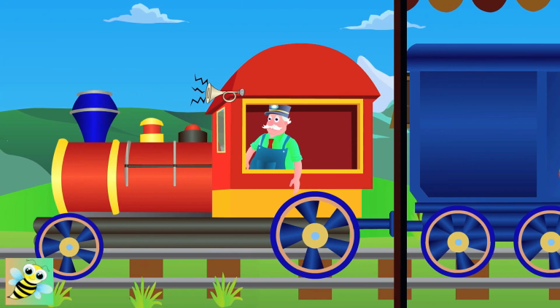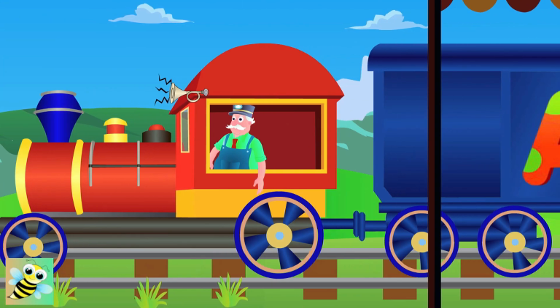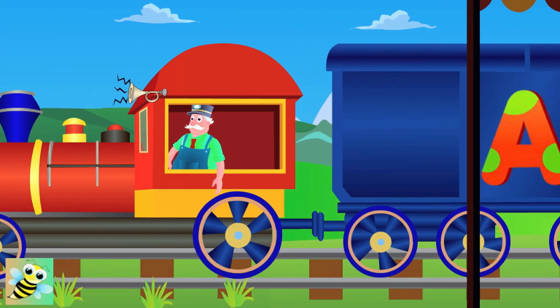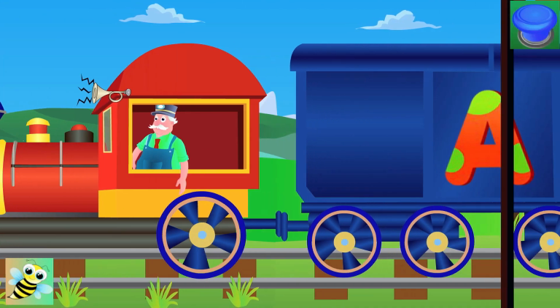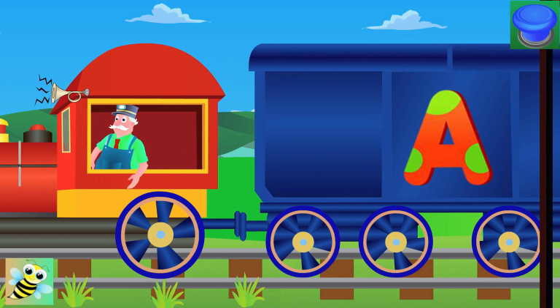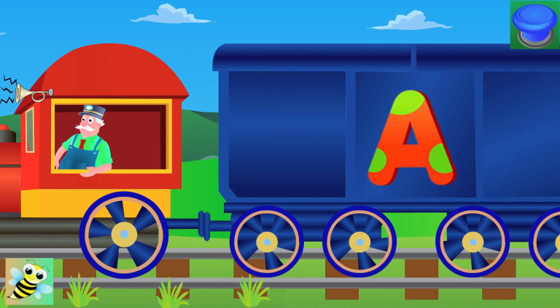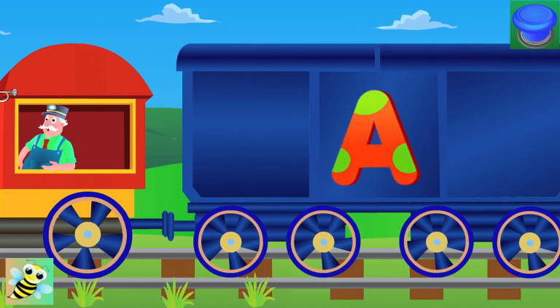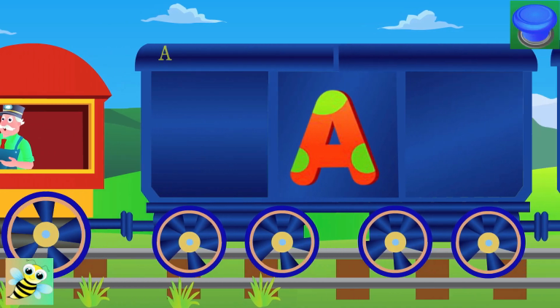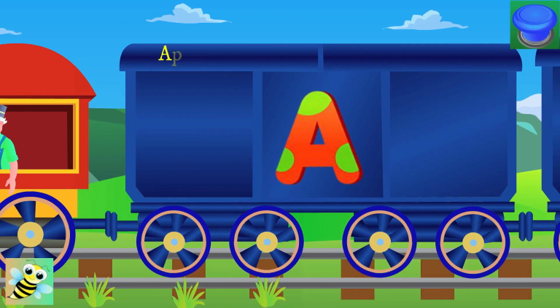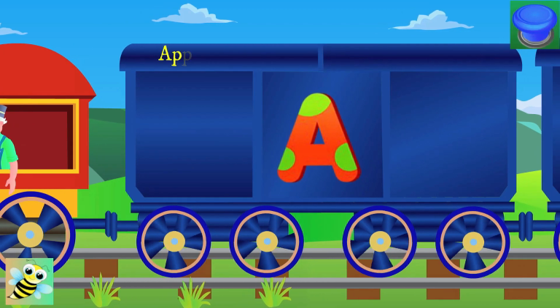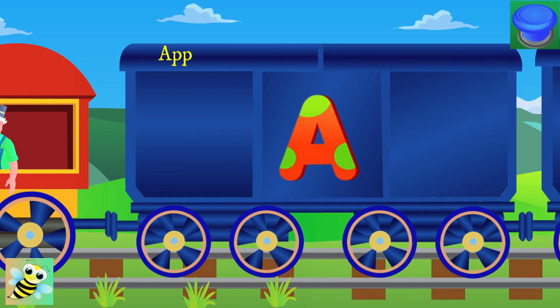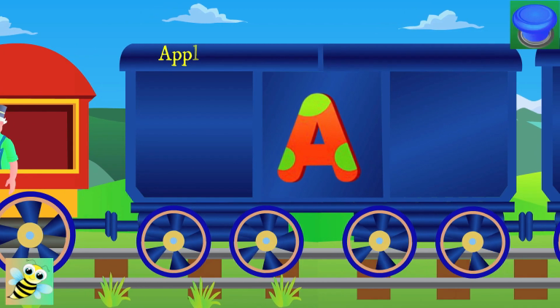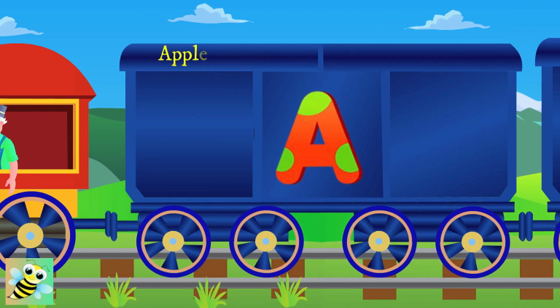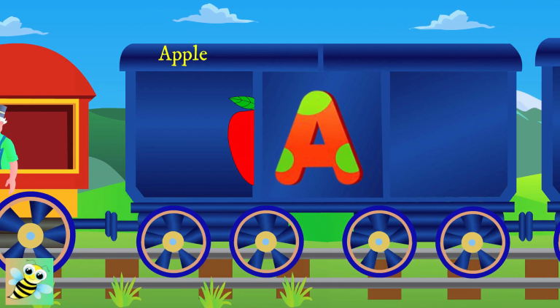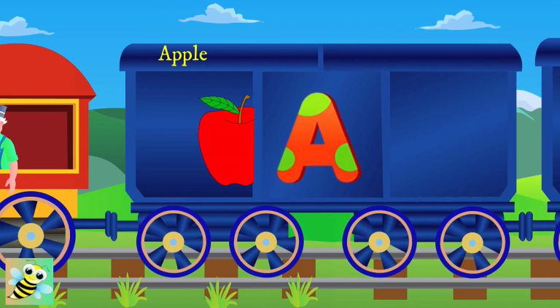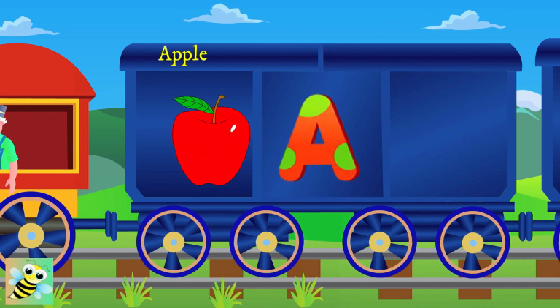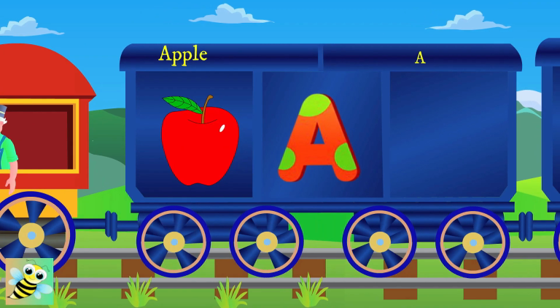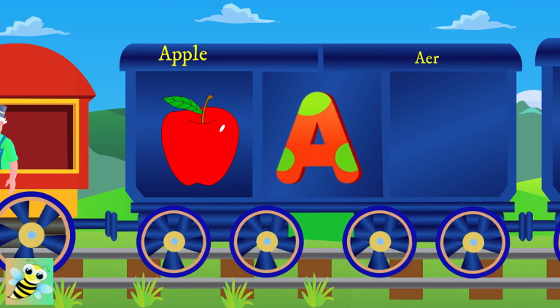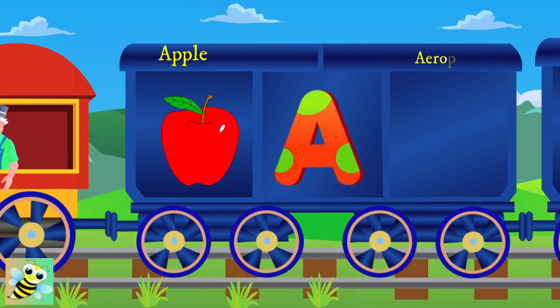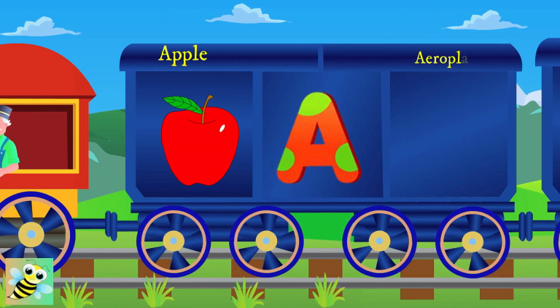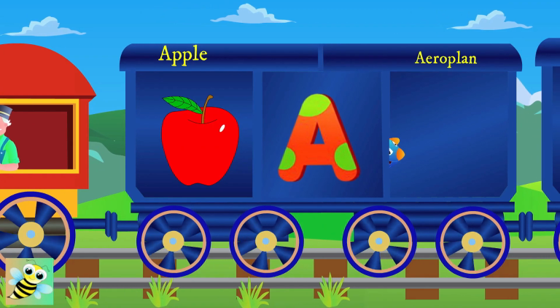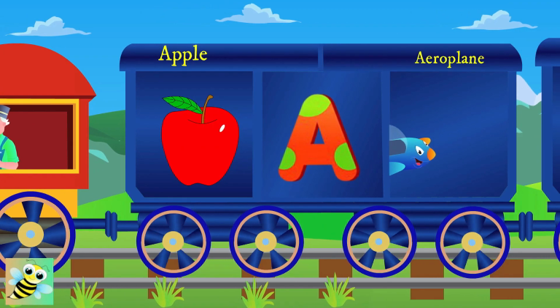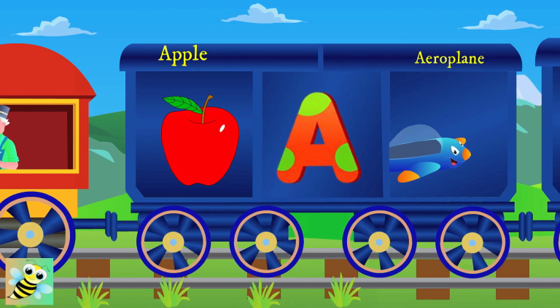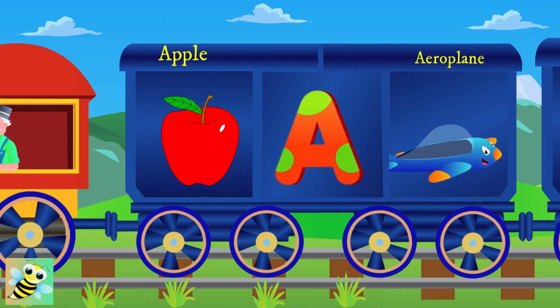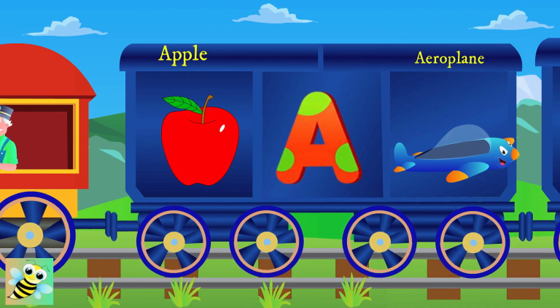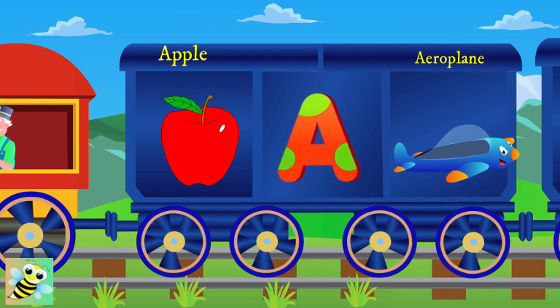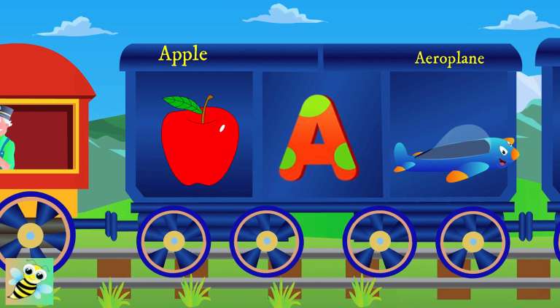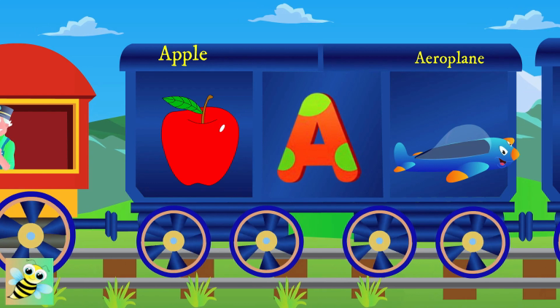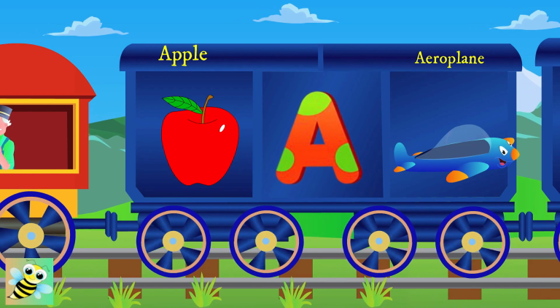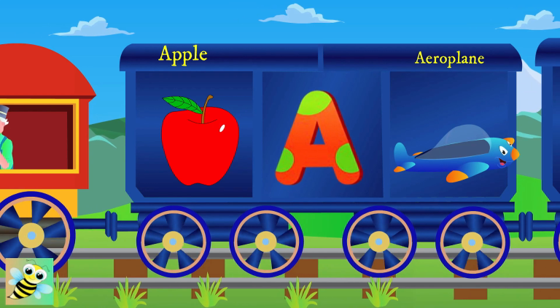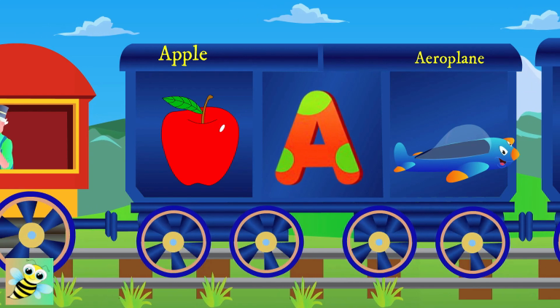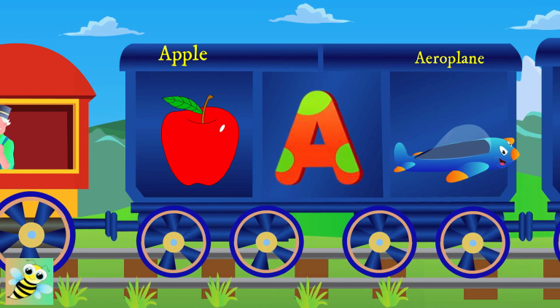A. A is for apple, and the apple is red. A for airplane, and the airplane flies.